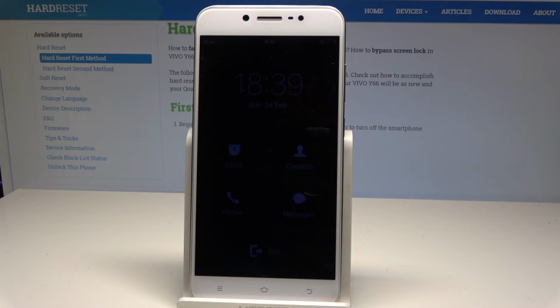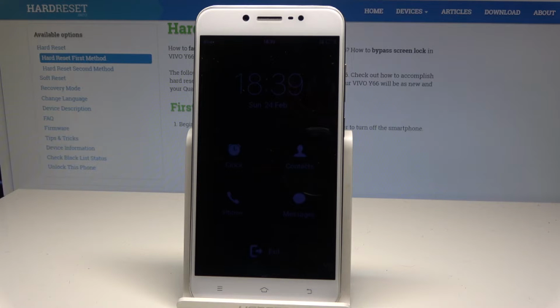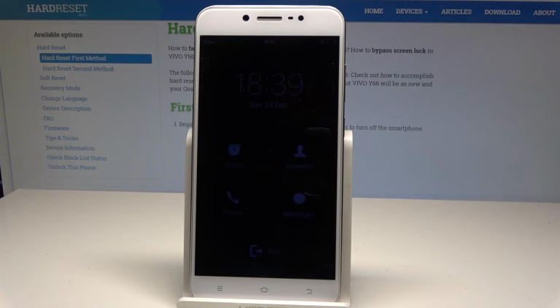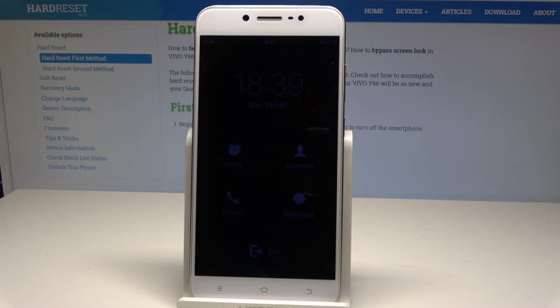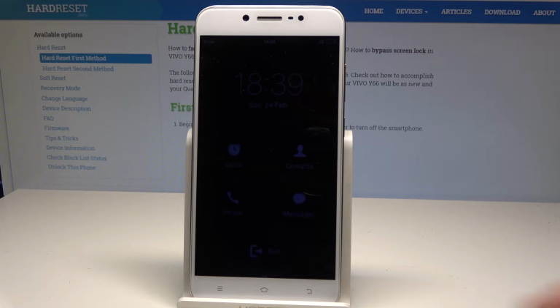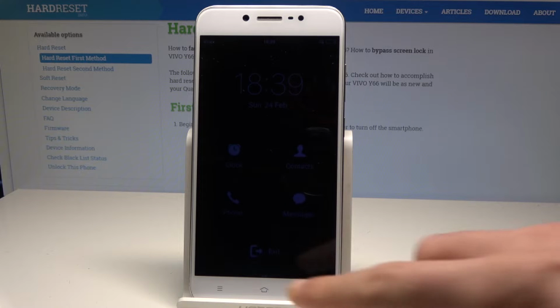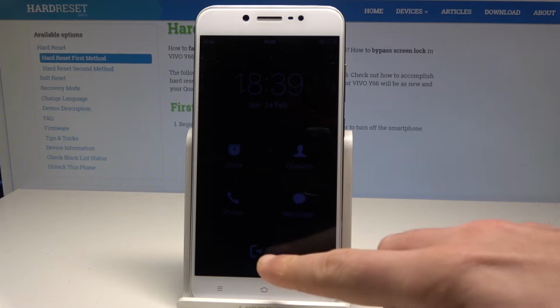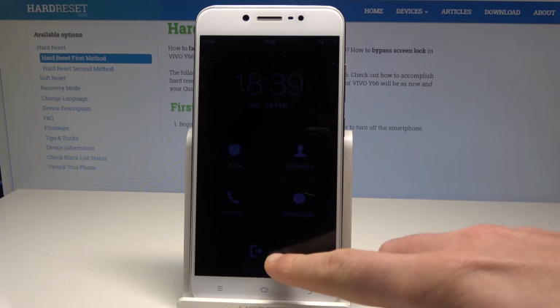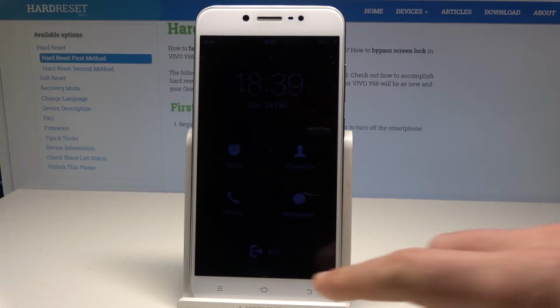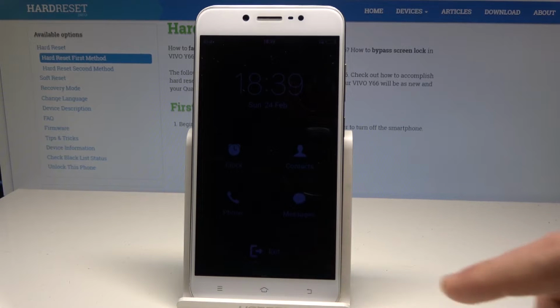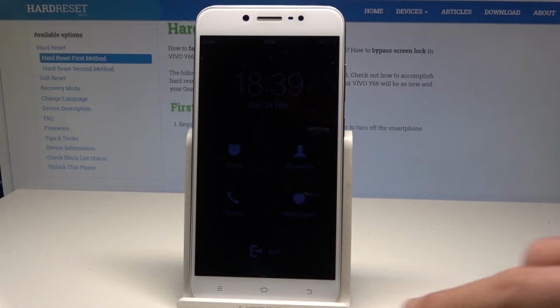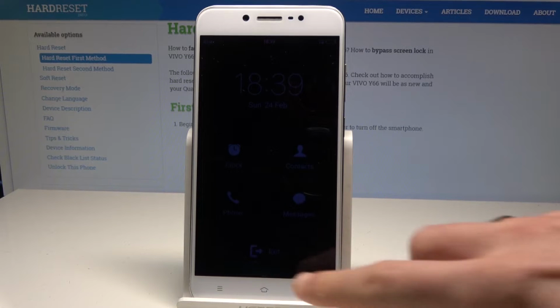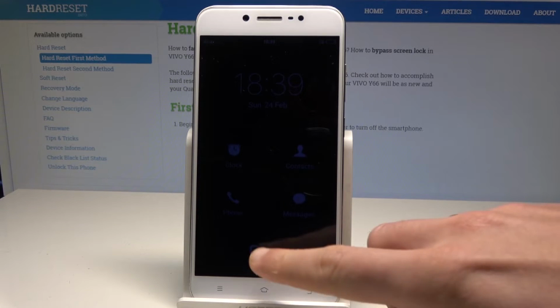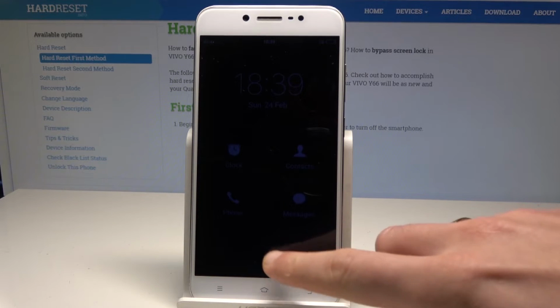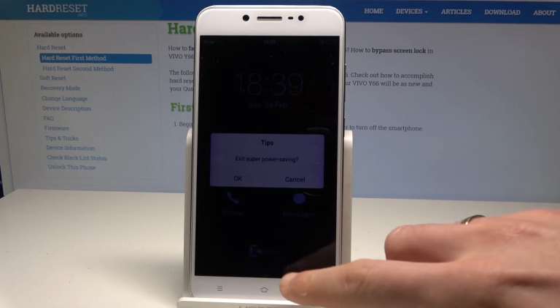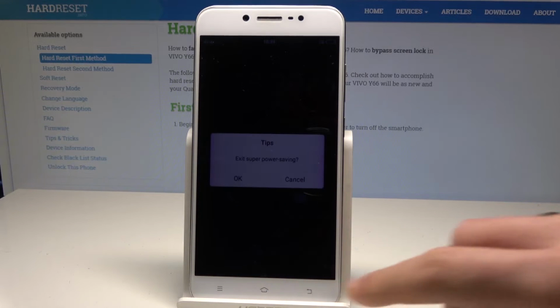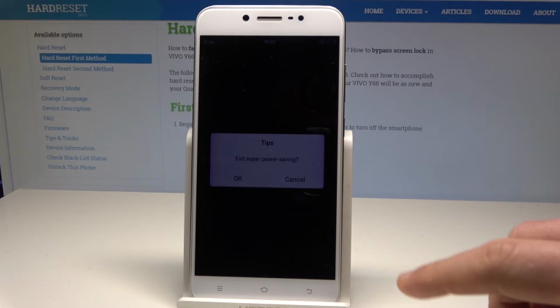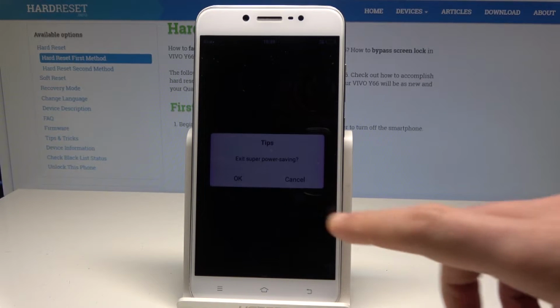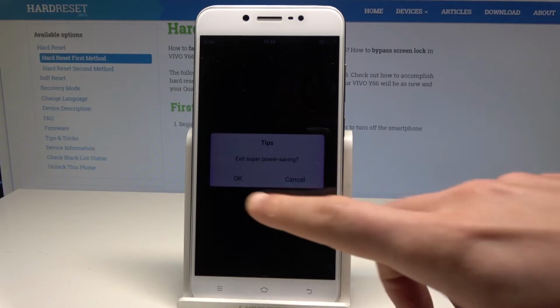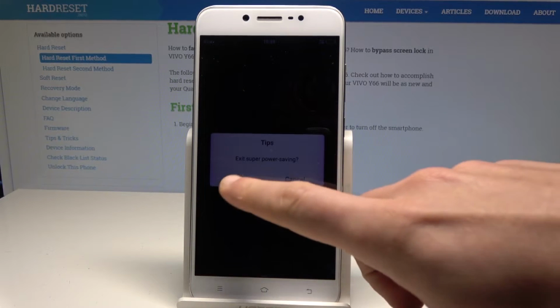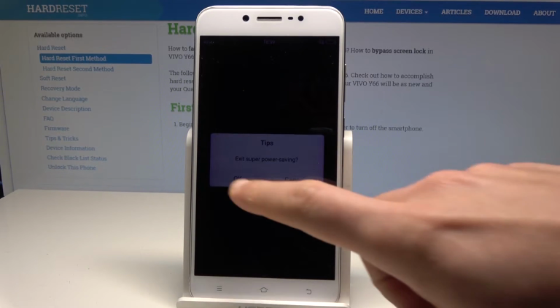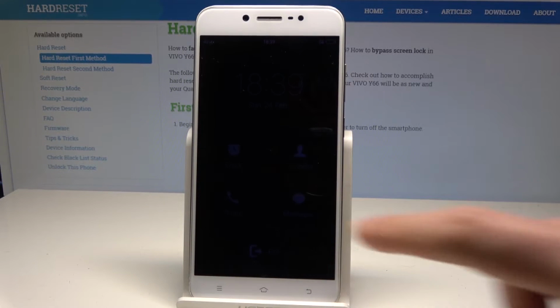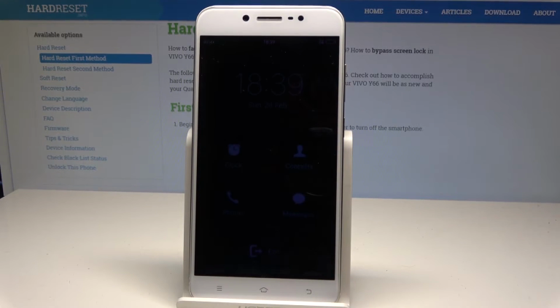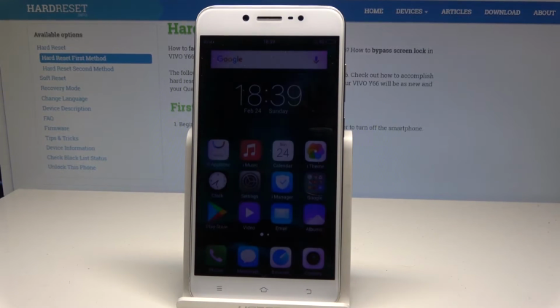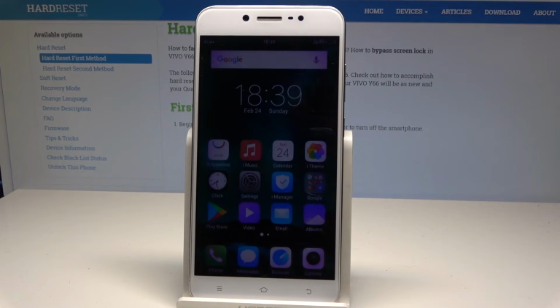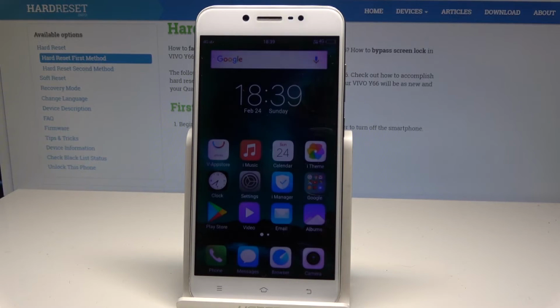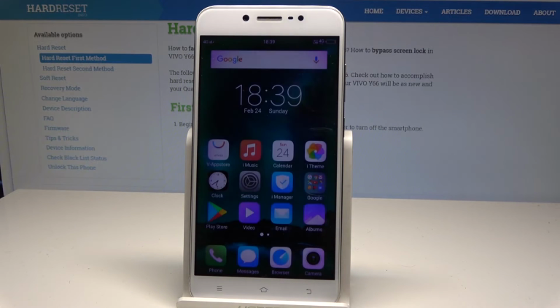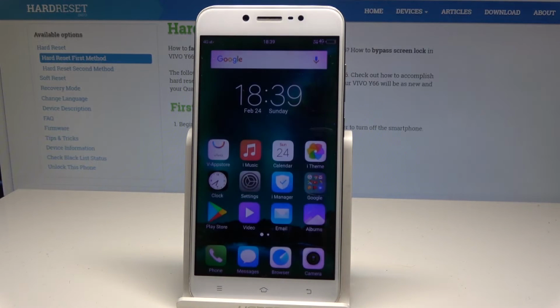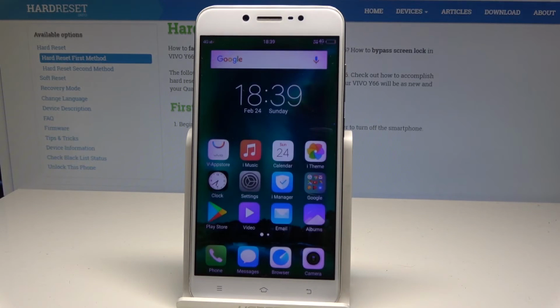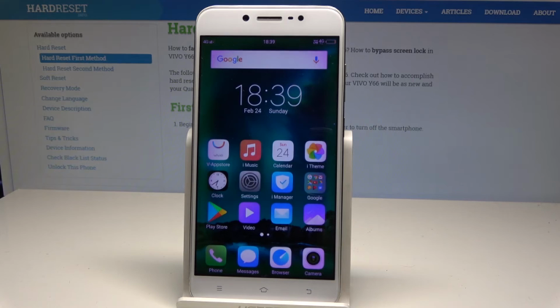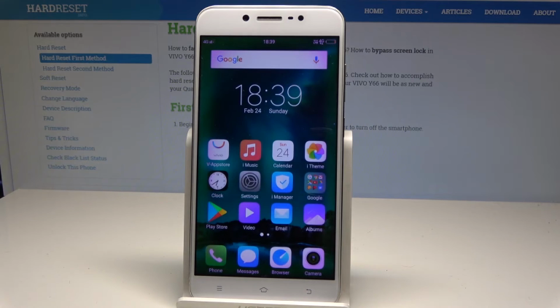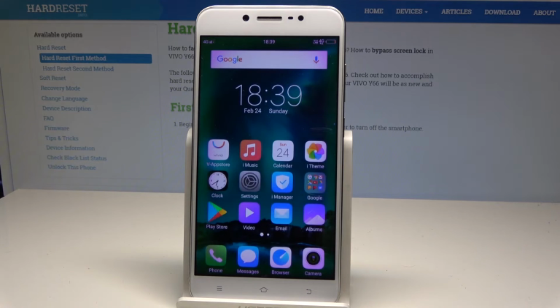If you would like to quit it, use the exit button right here. Tap OK to confirm and let's wait a few seconds.